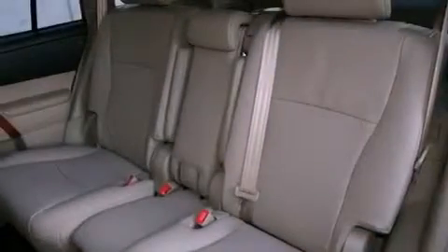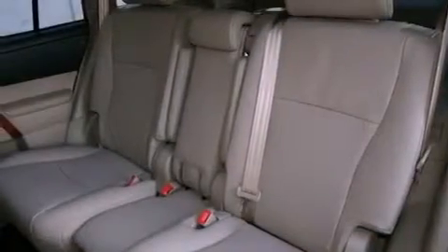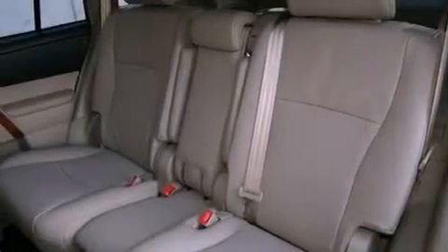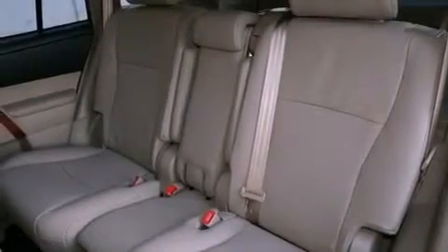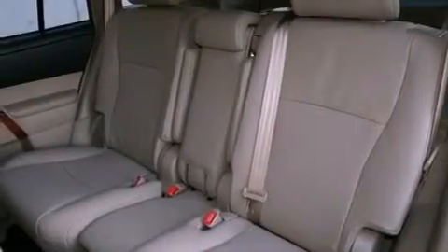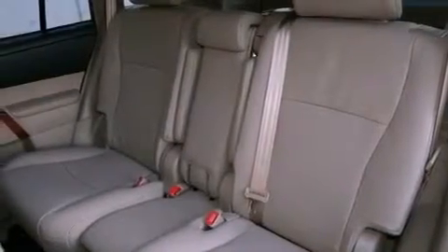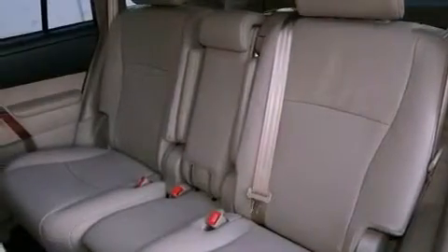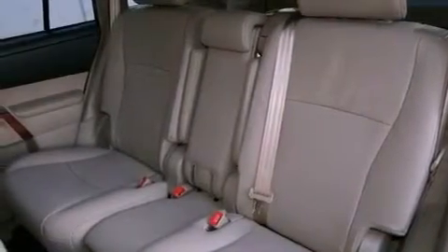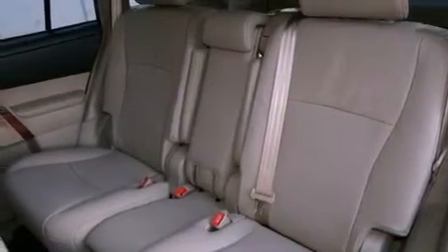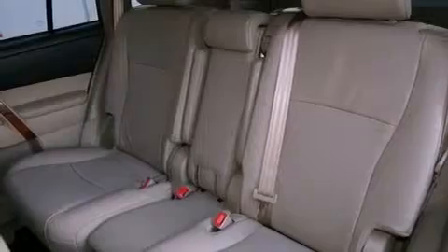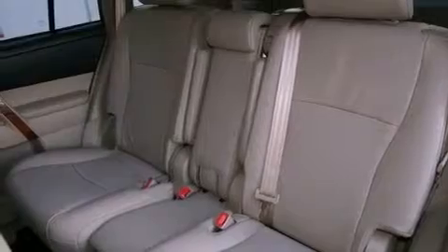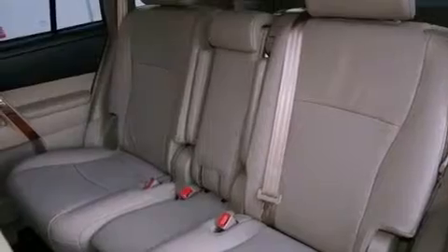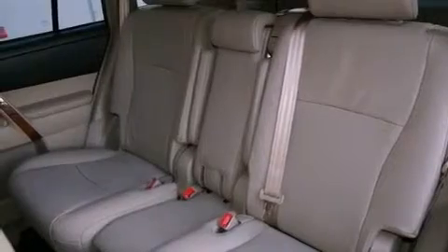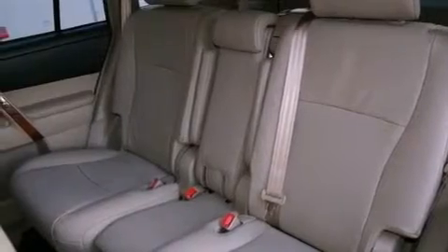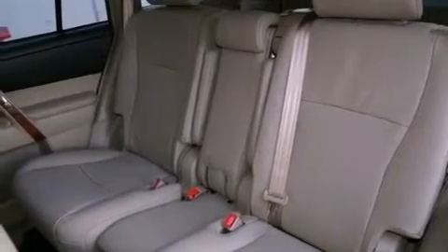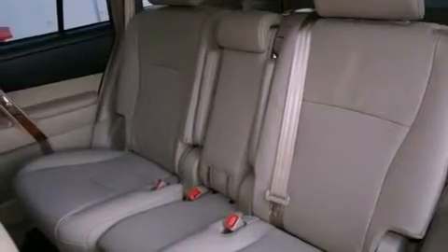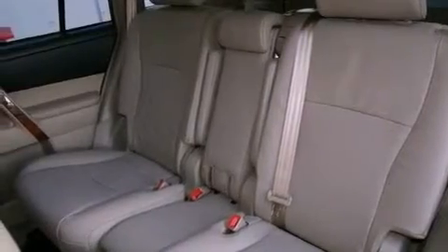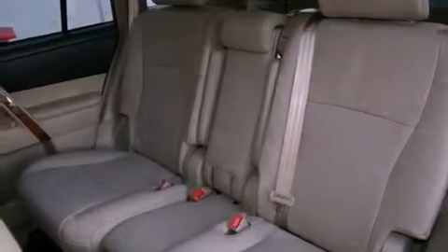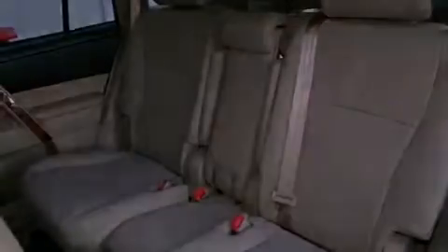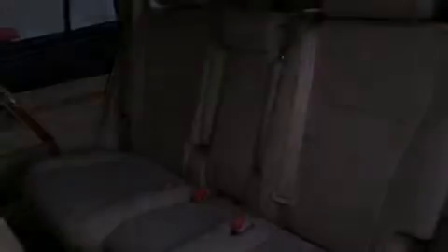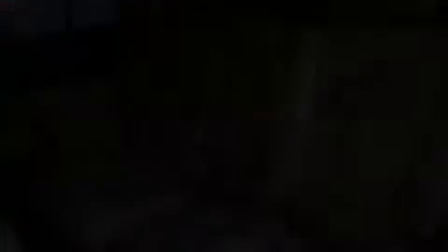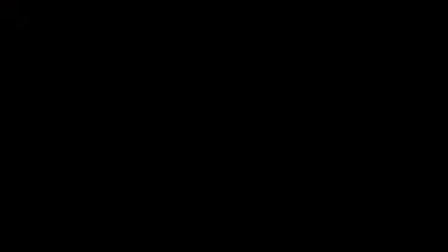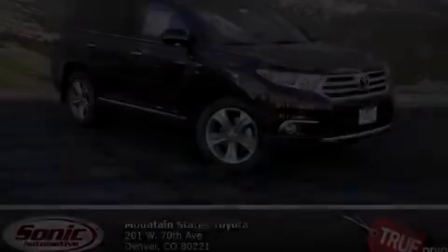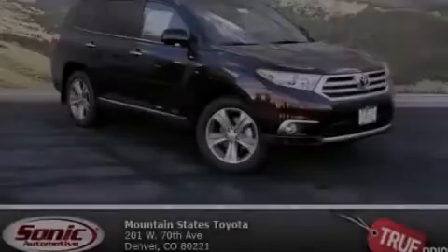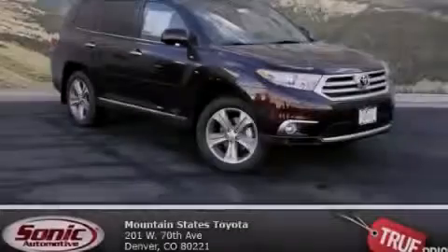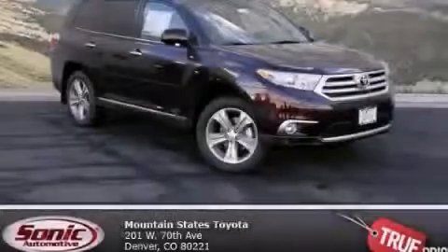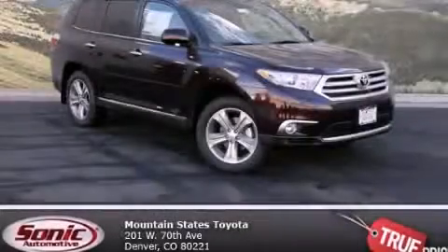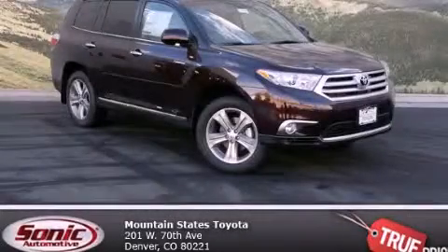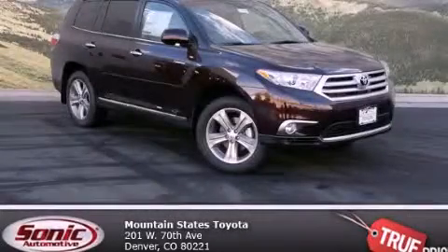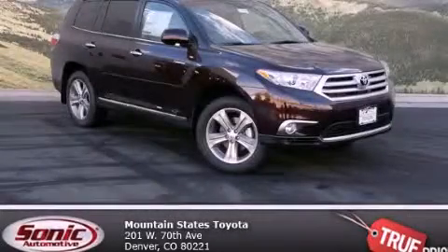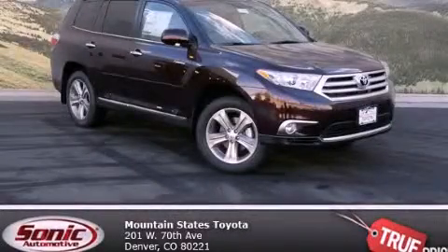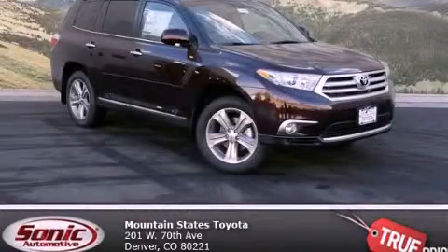Keeping you and your passengers comfortable the whole trip. We invite you to contact us today to learn more about this vehicle.